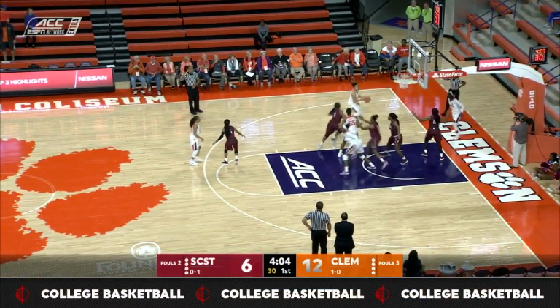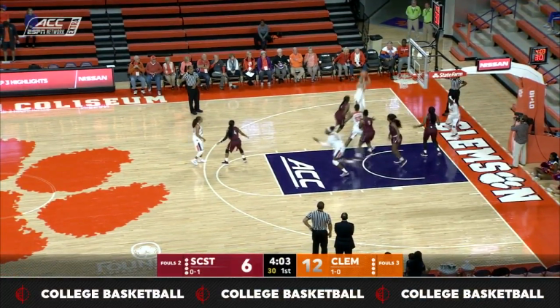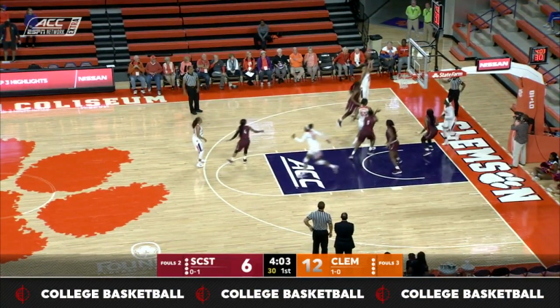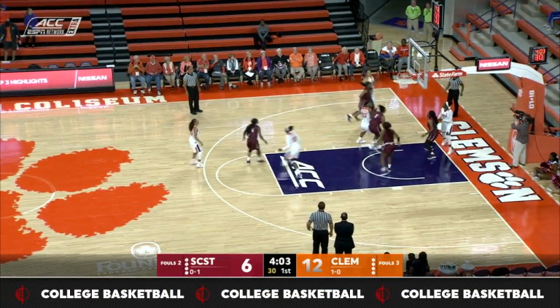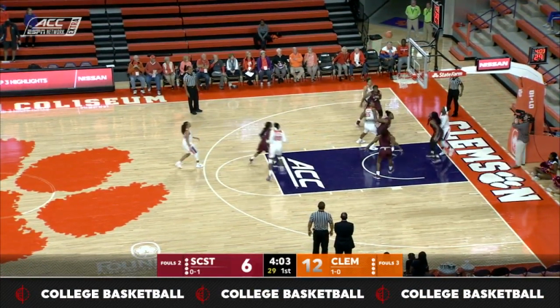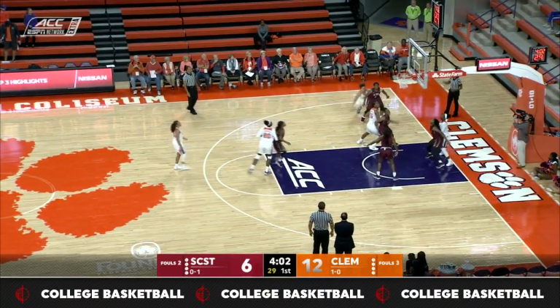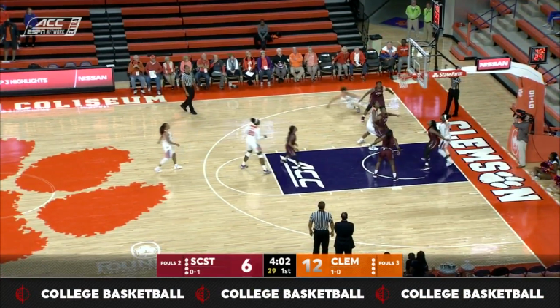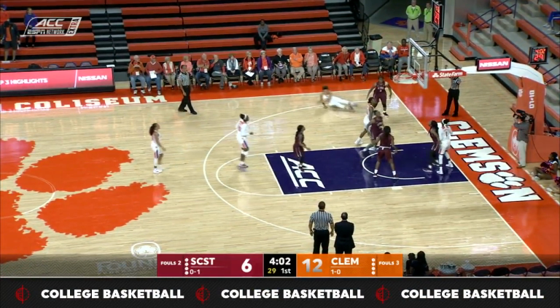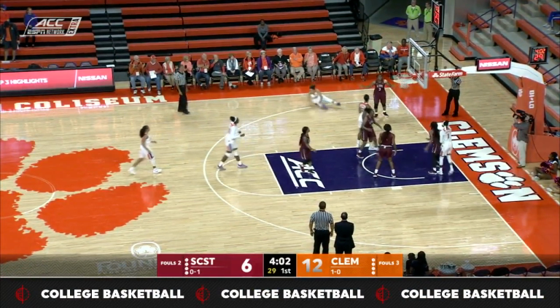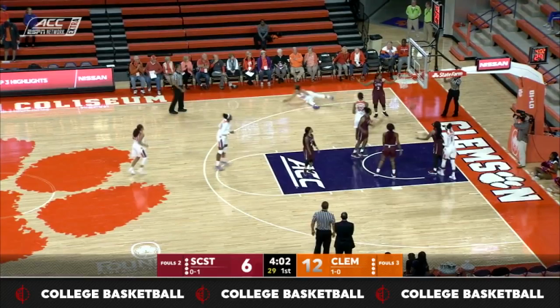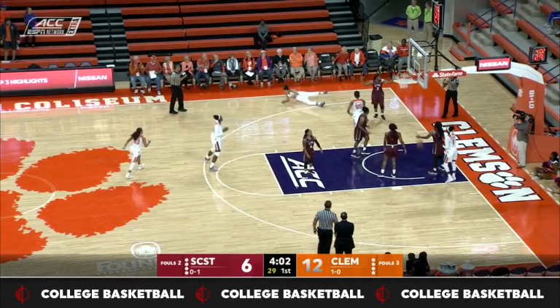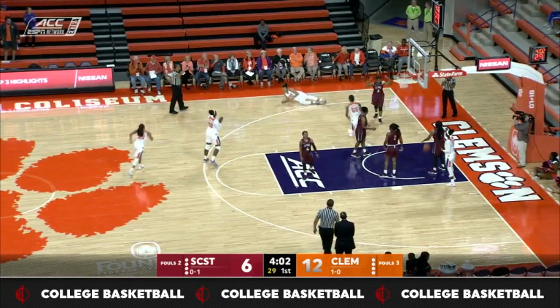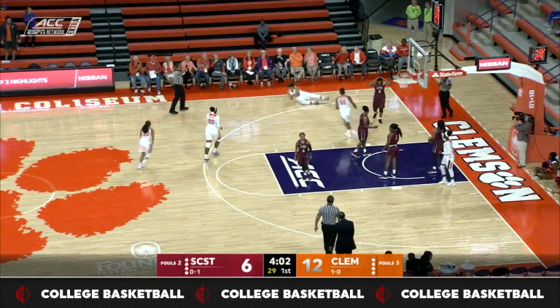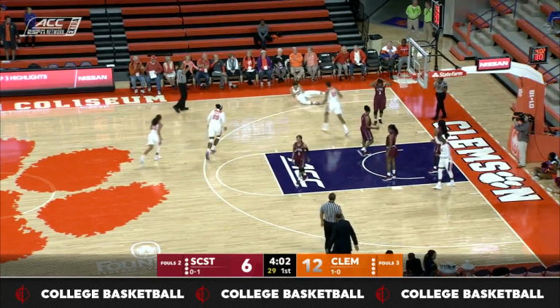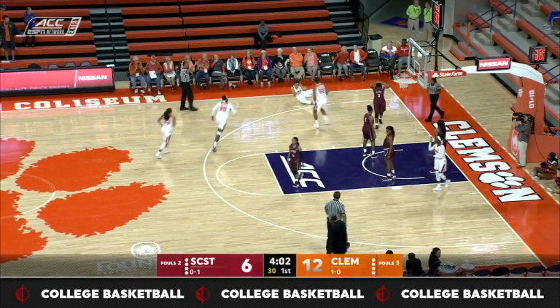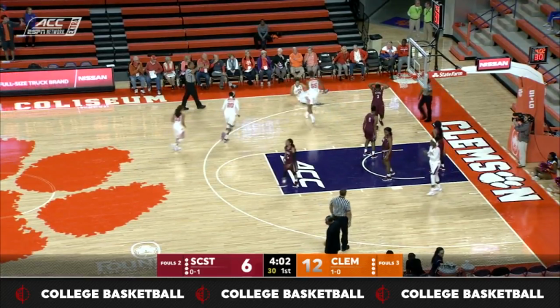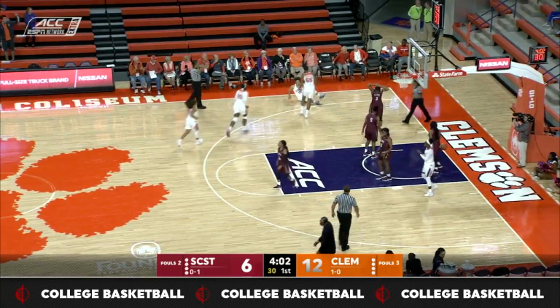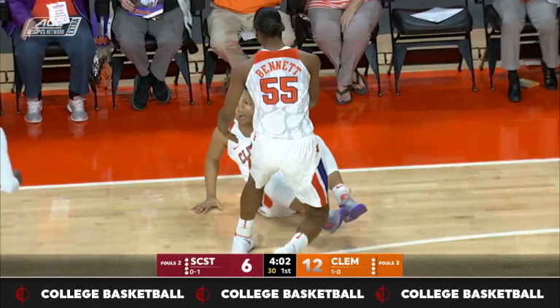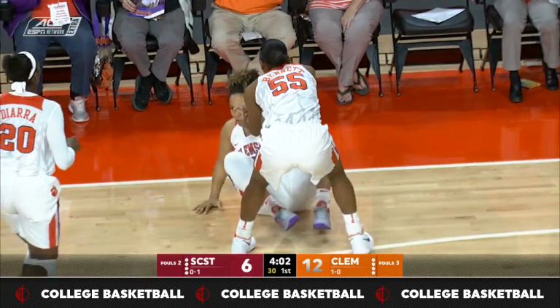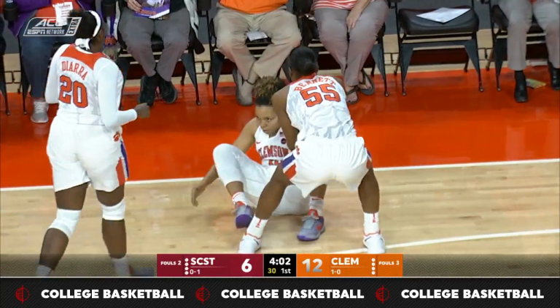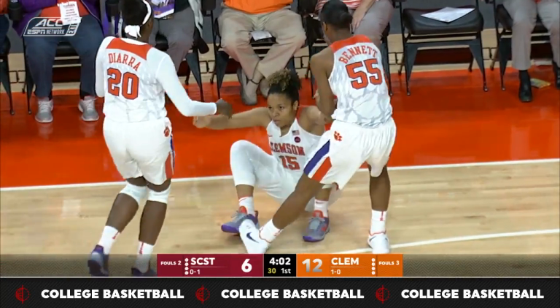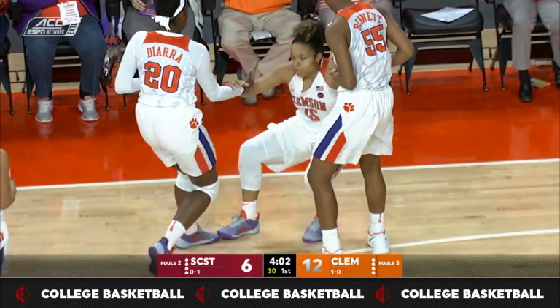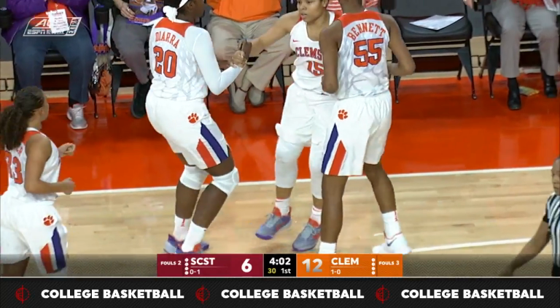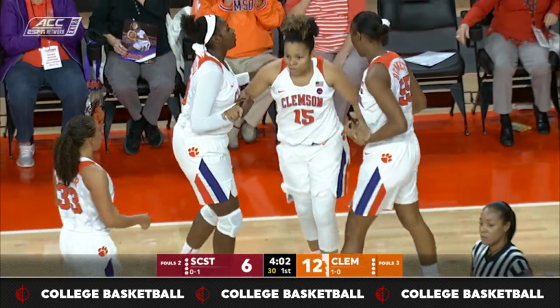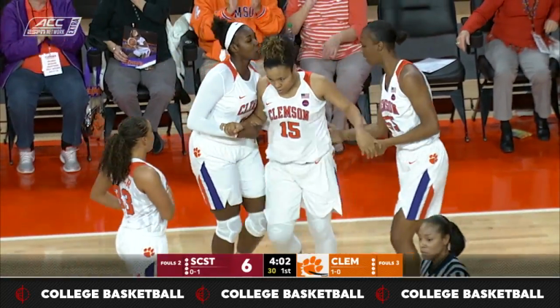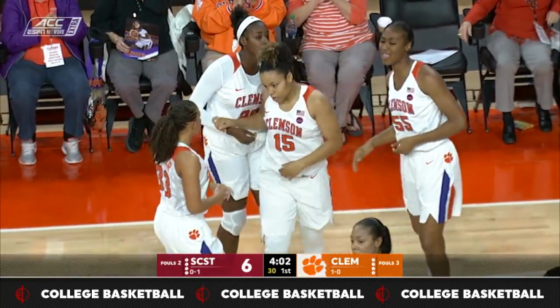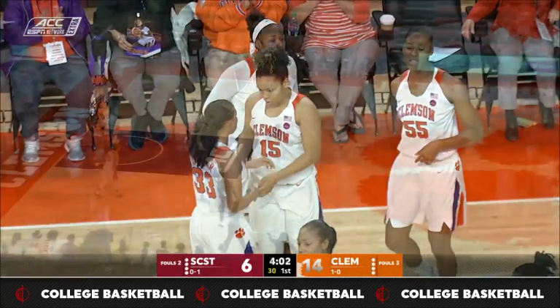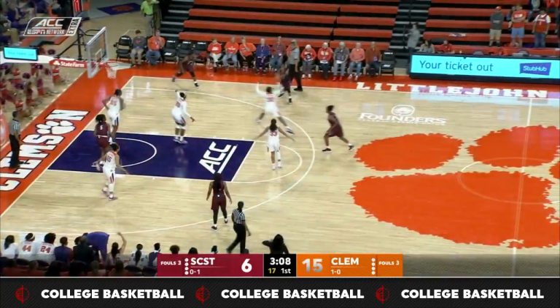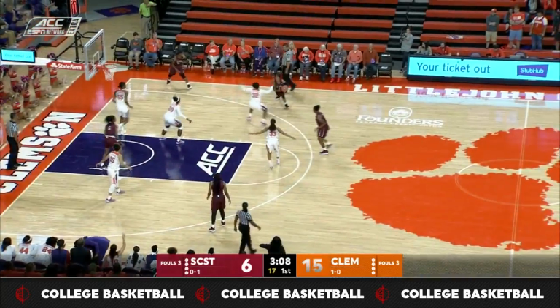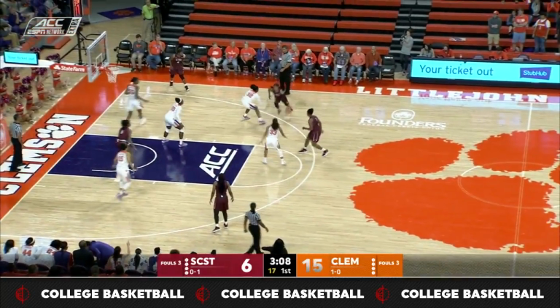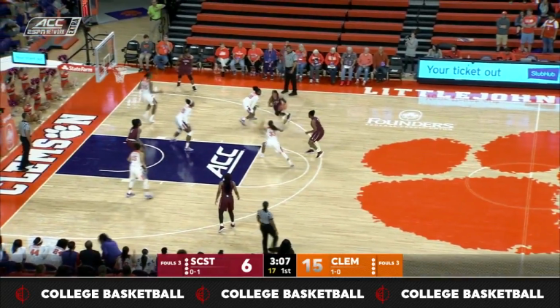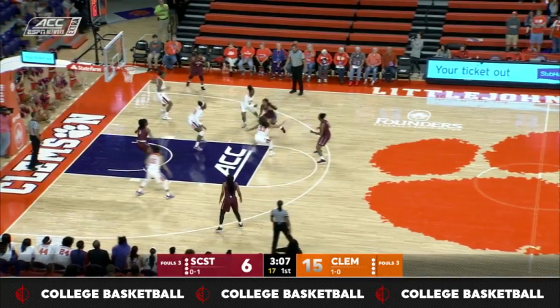Clemson inbounding, a quick shot, and it's going to knock down the shot — and it's good. Nice play there. Nine-point edge for the Tigers.